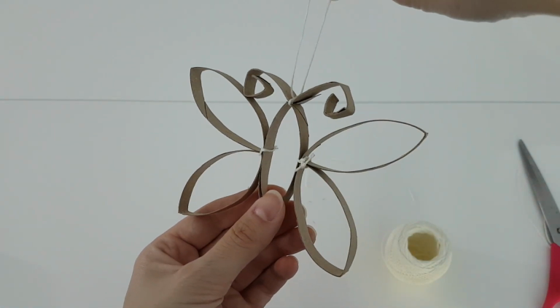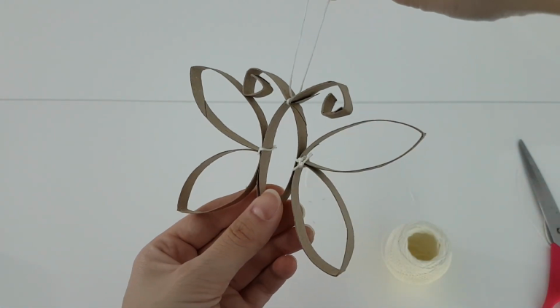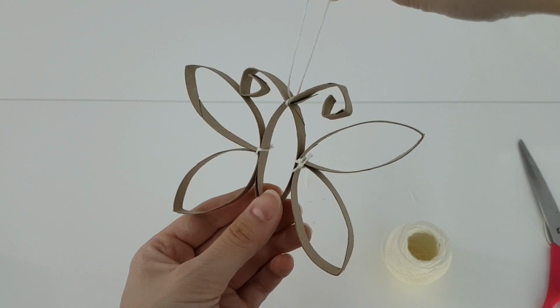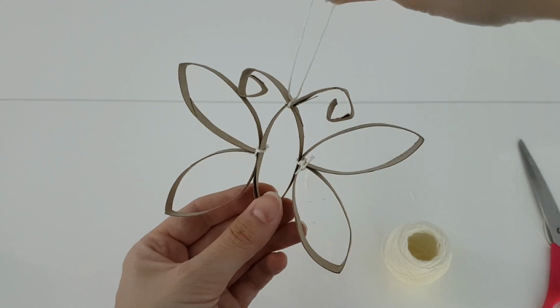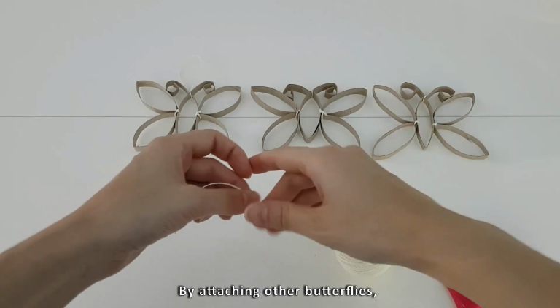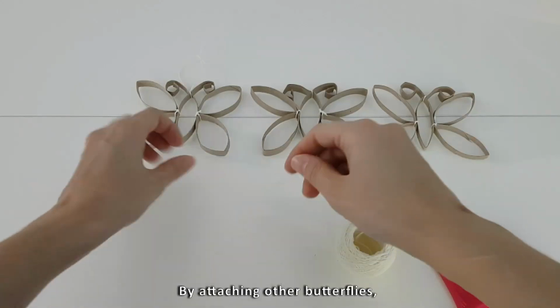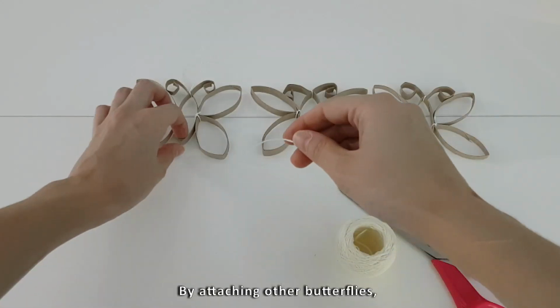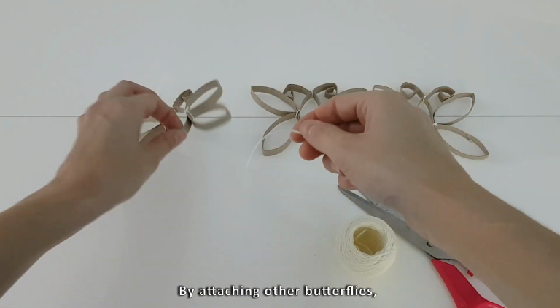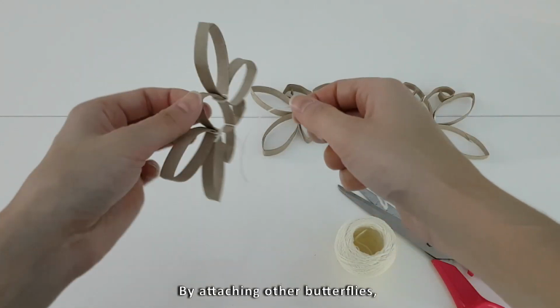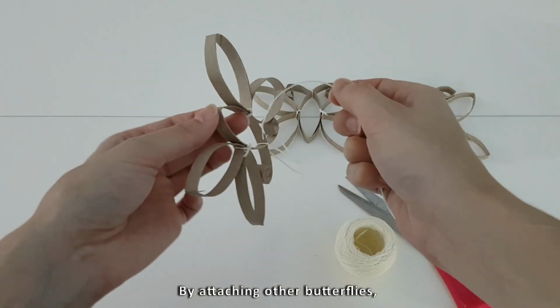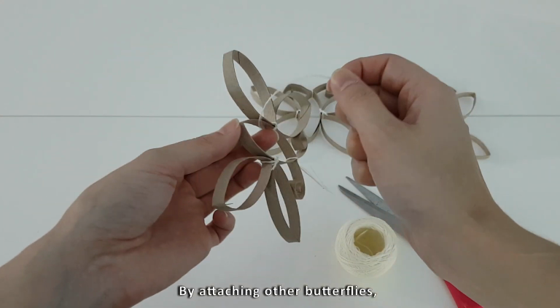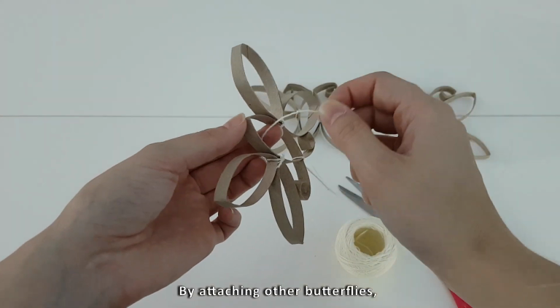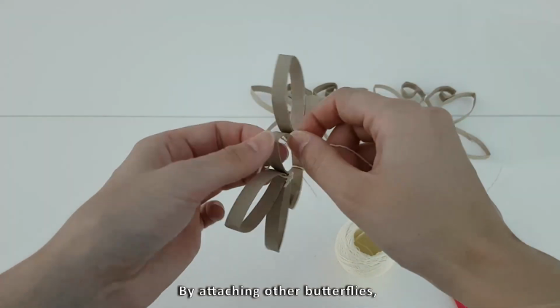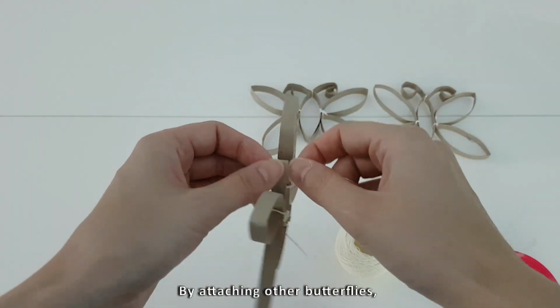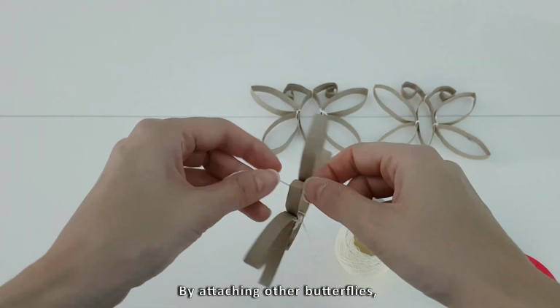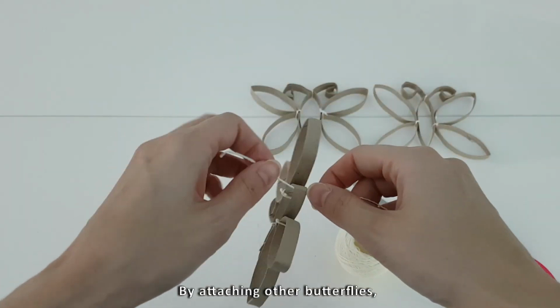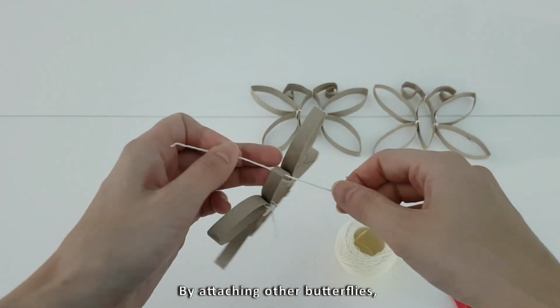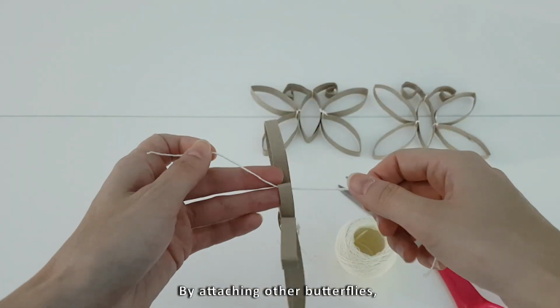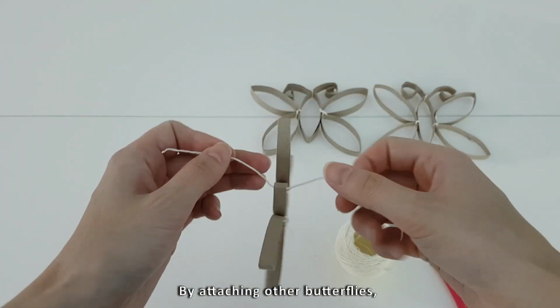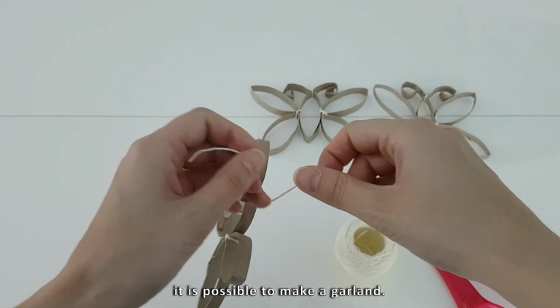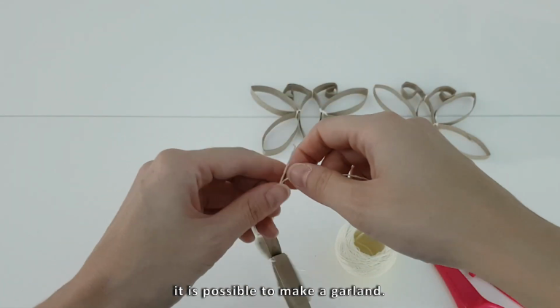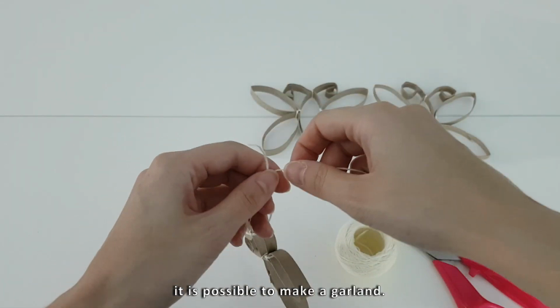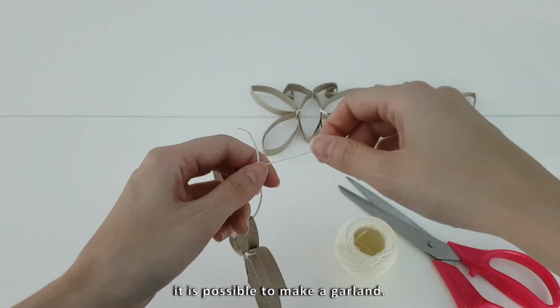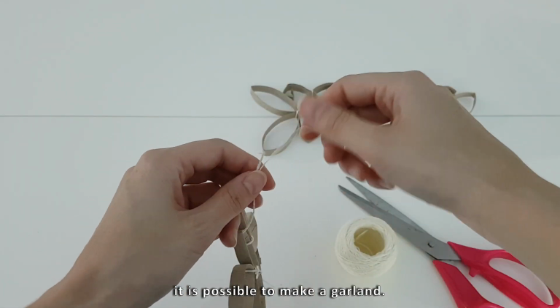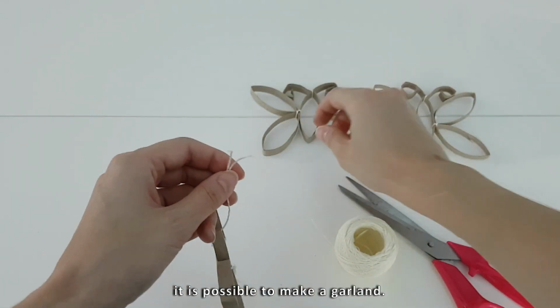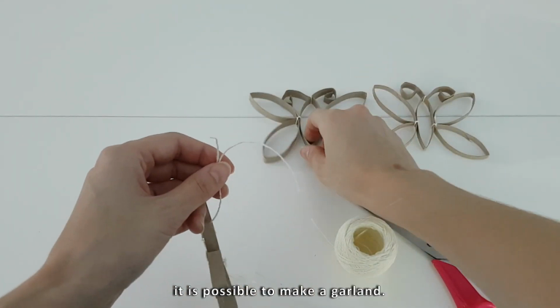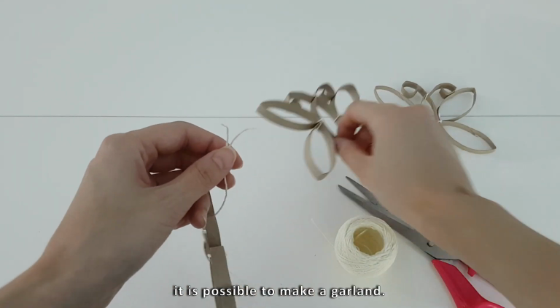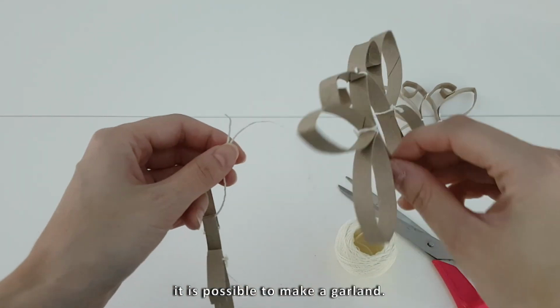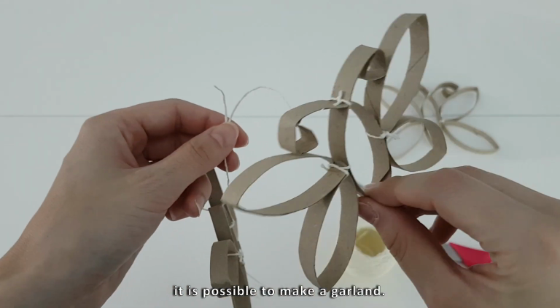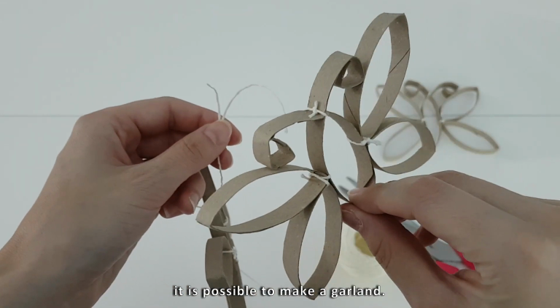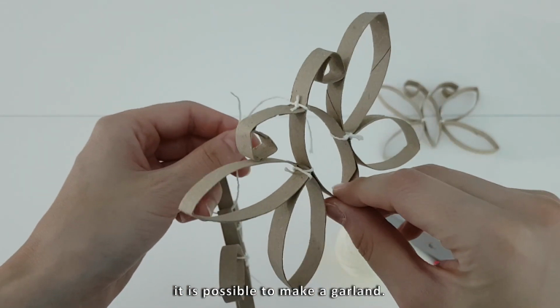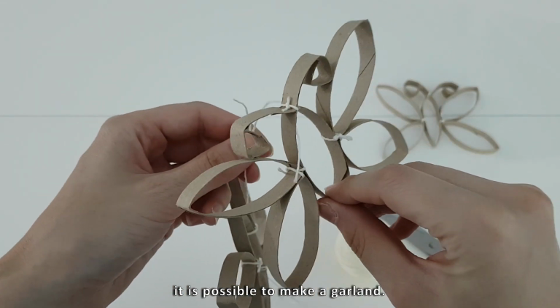By attaching other butterflies together, it is possible to make a garland.